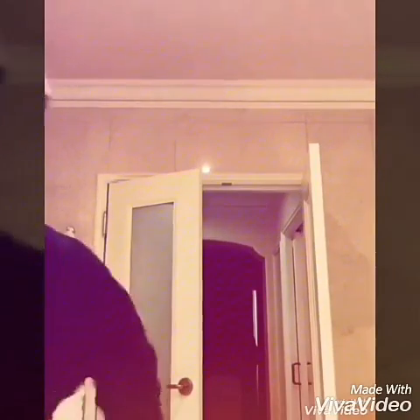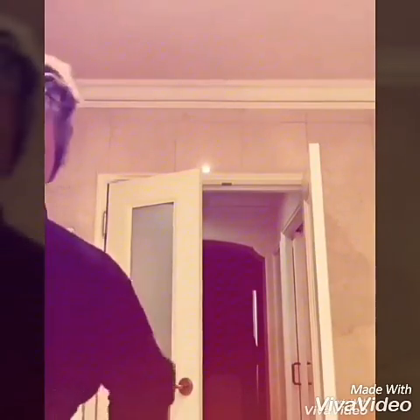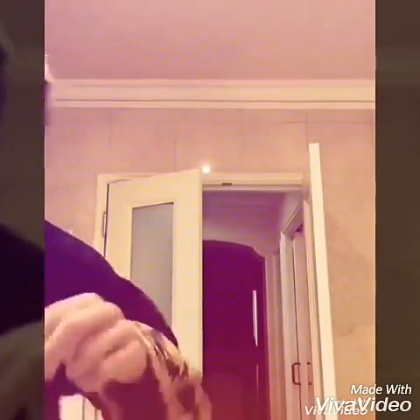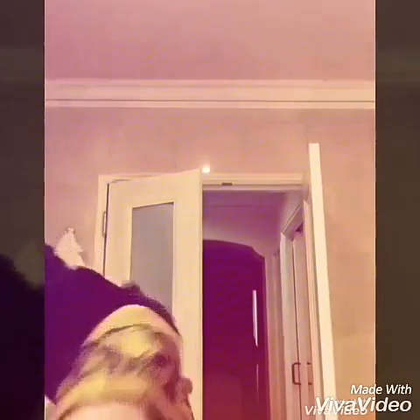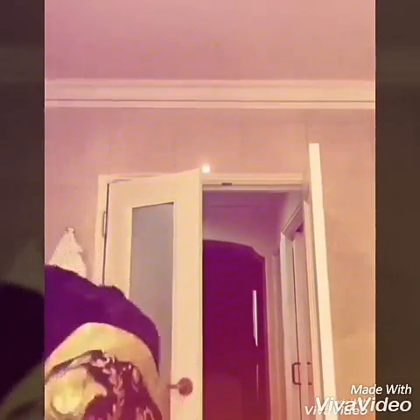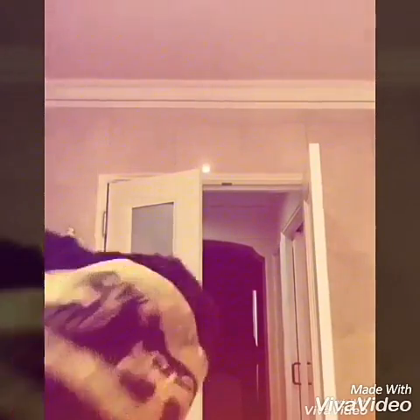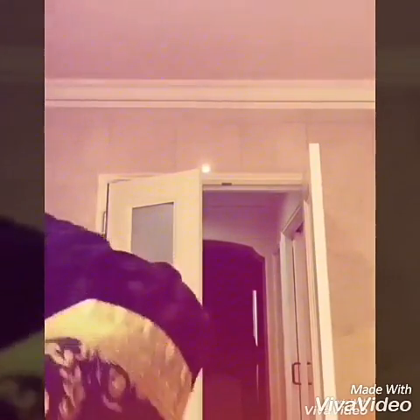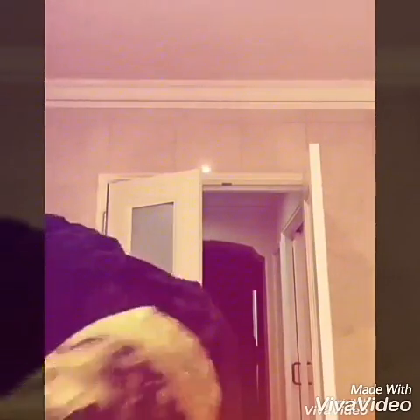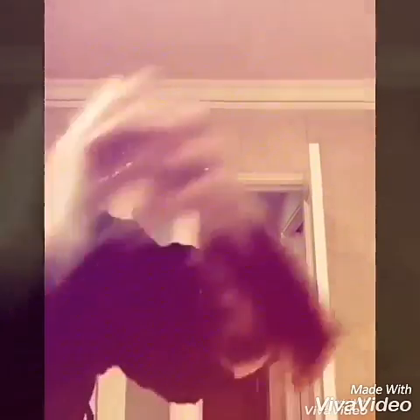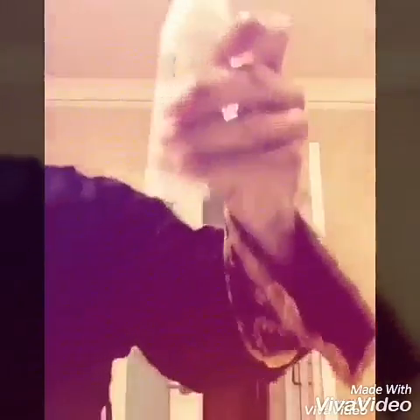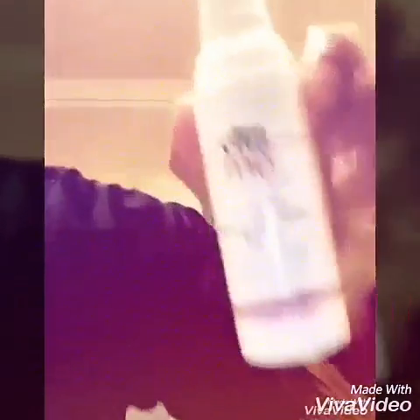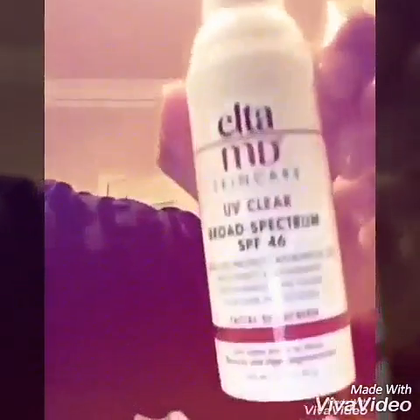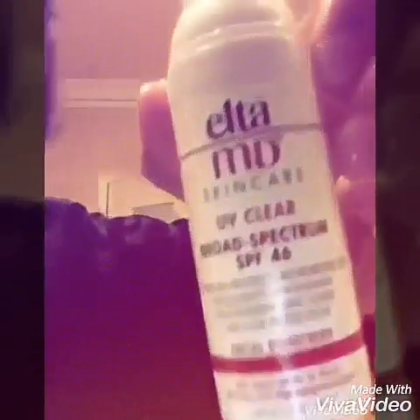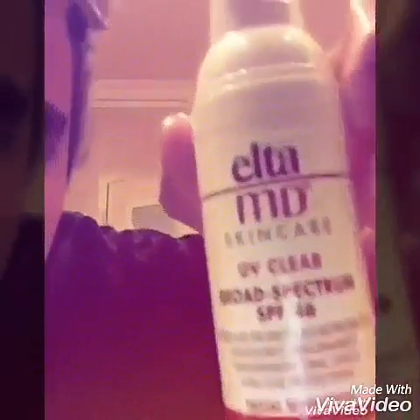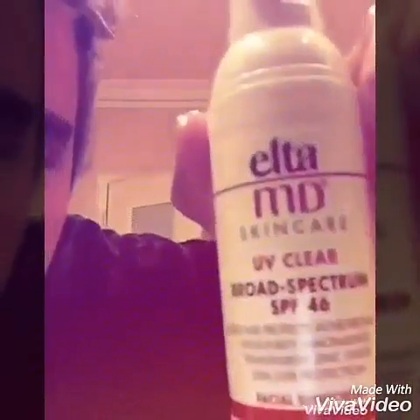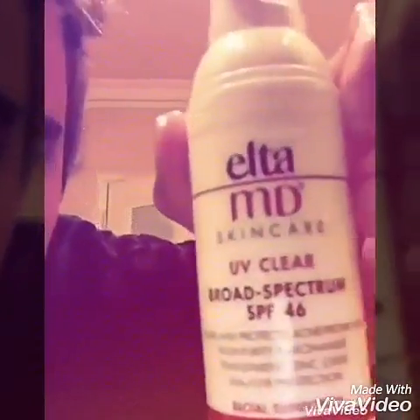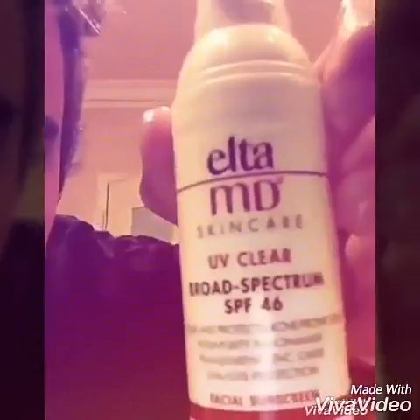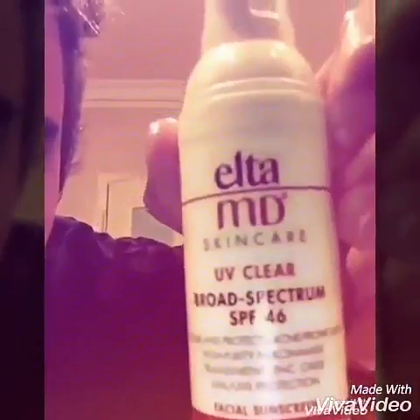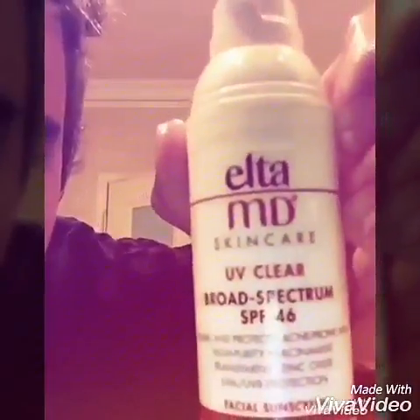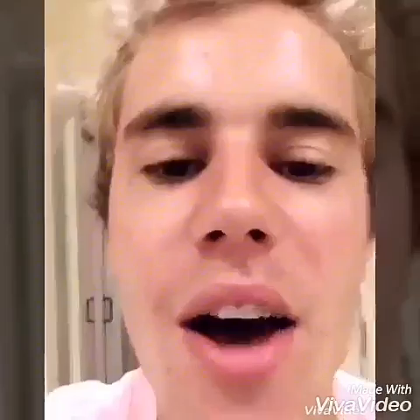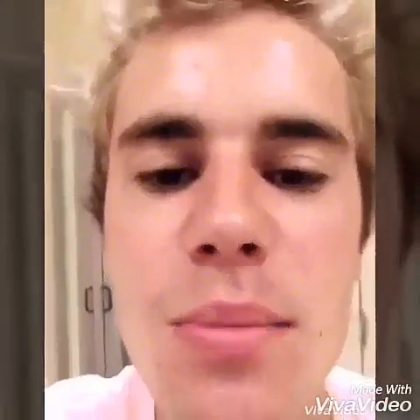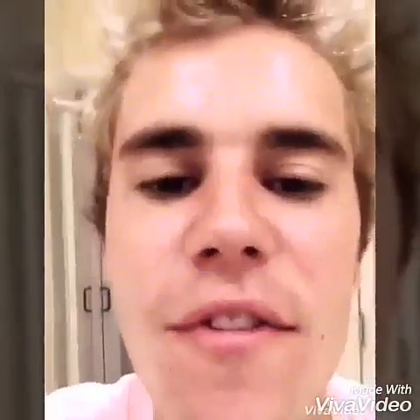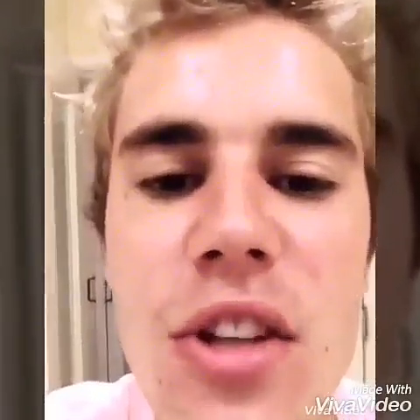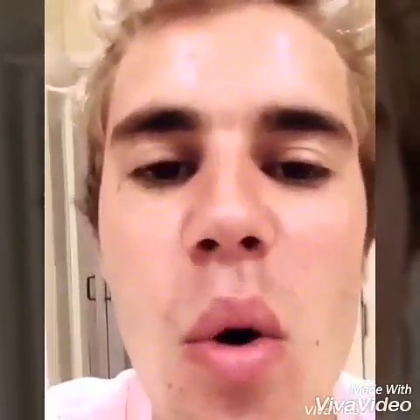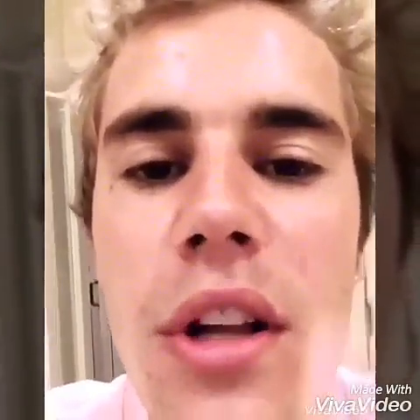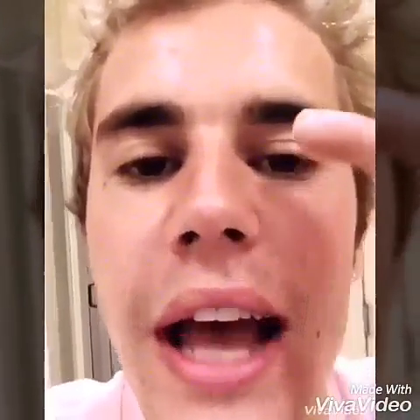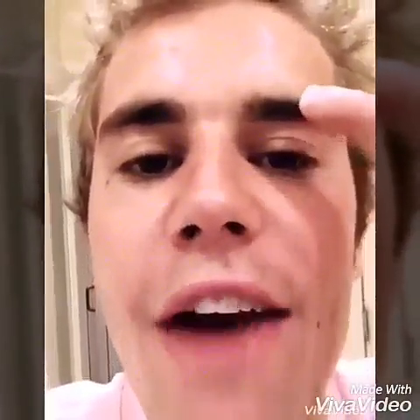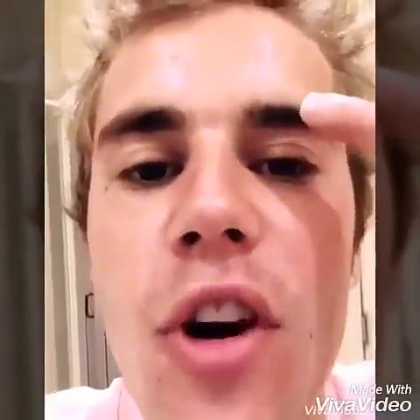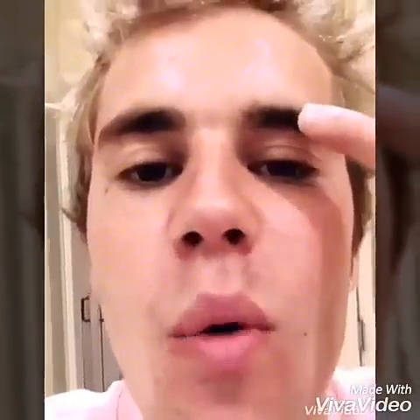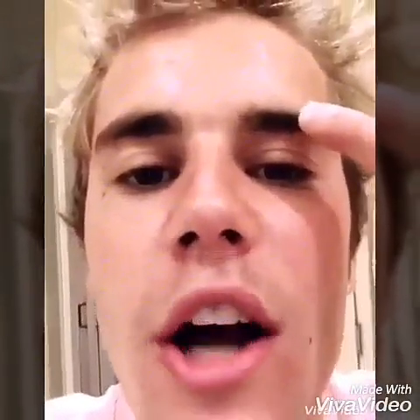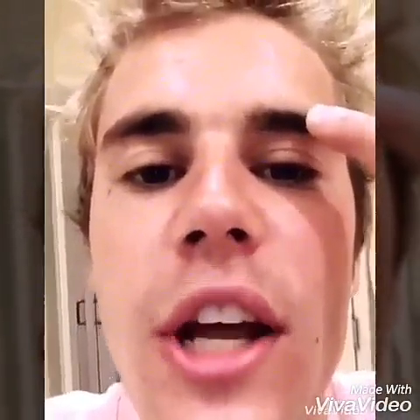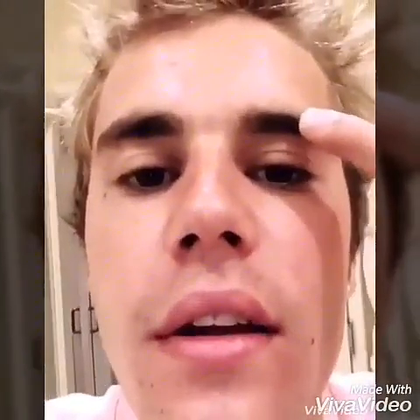Take that off. Here I use a little bit of this — sunscreen. How does my face look? Oily after I wash it?